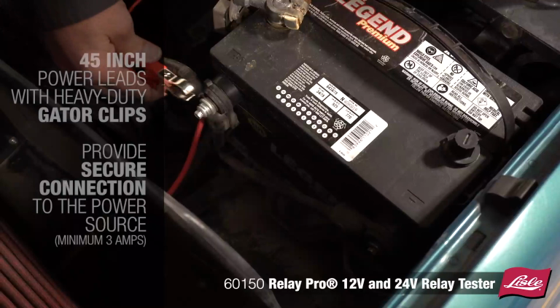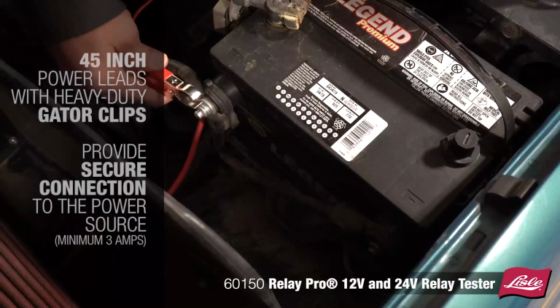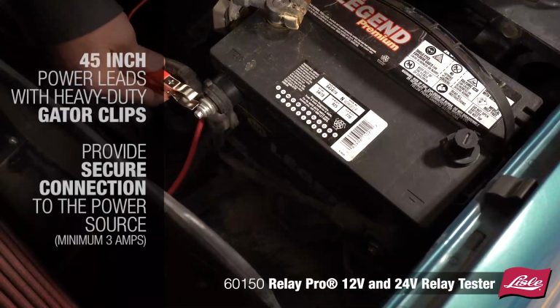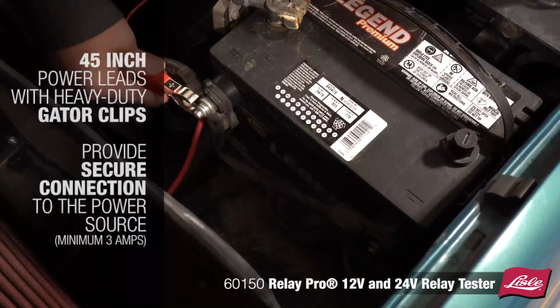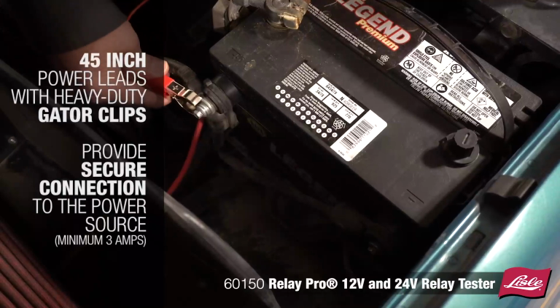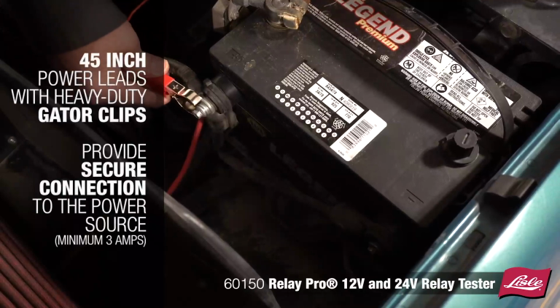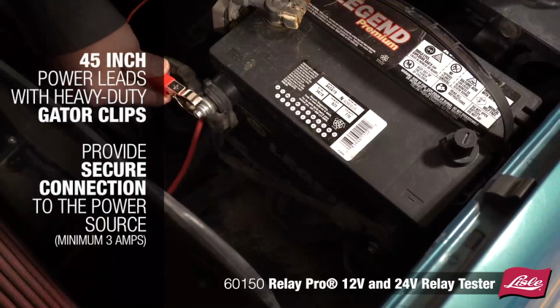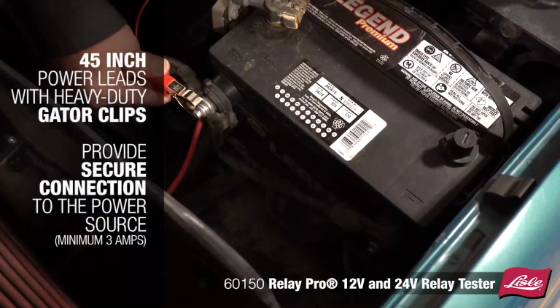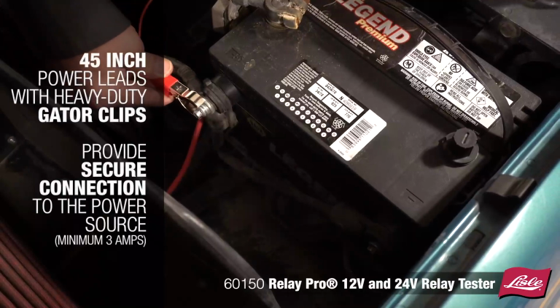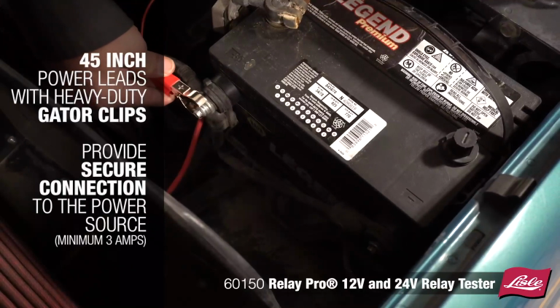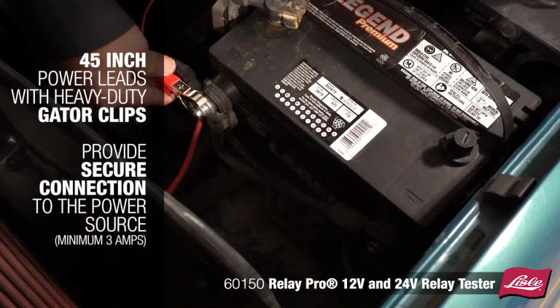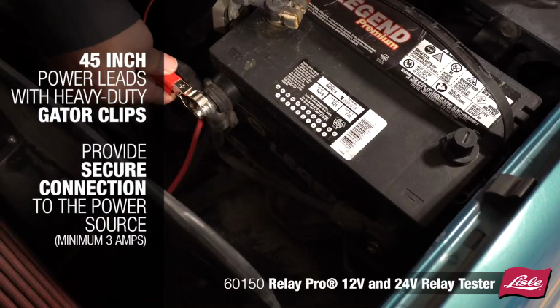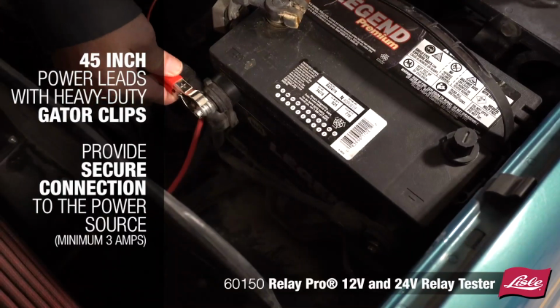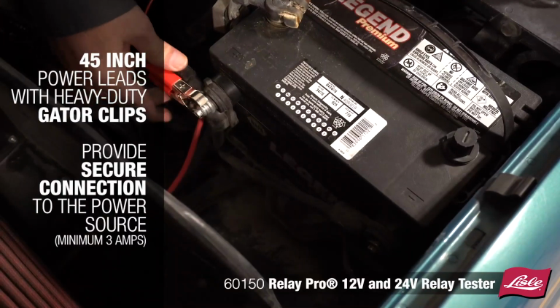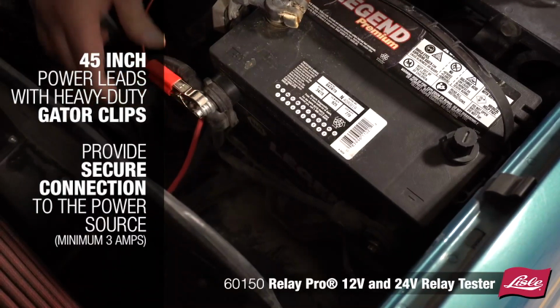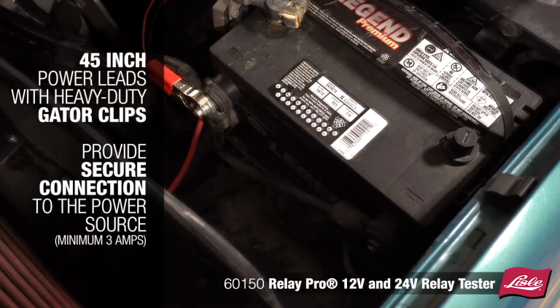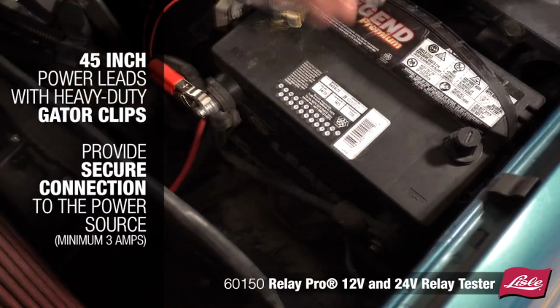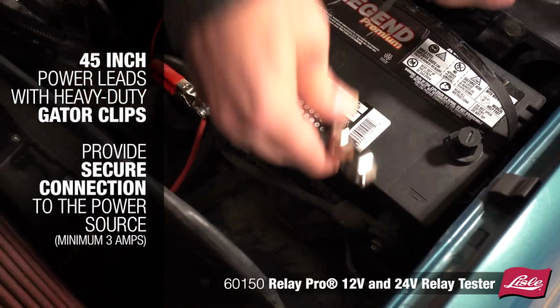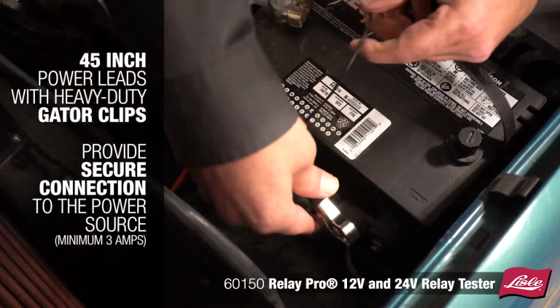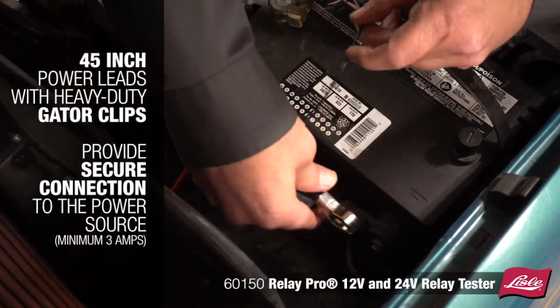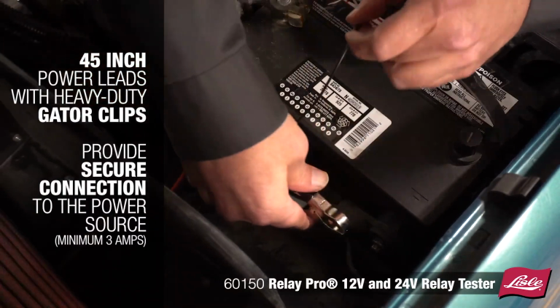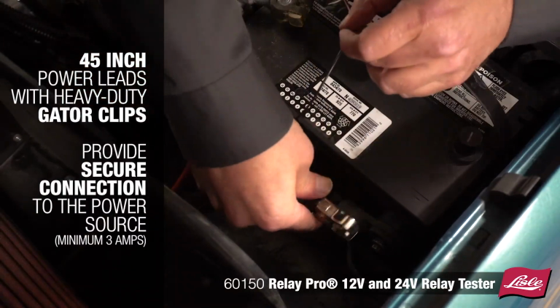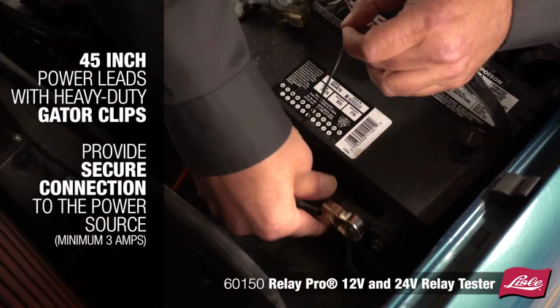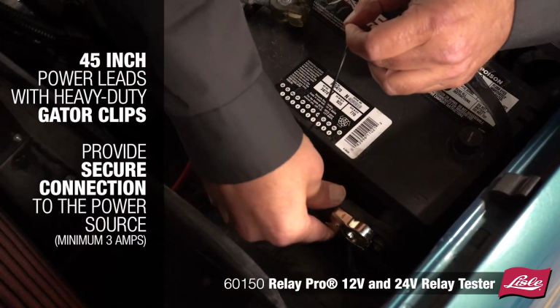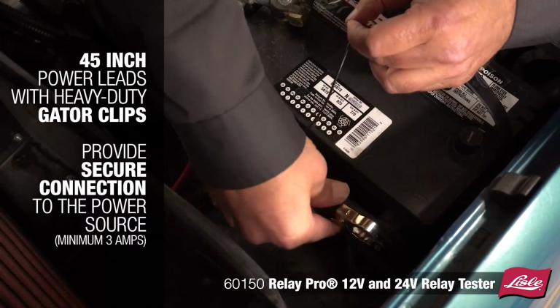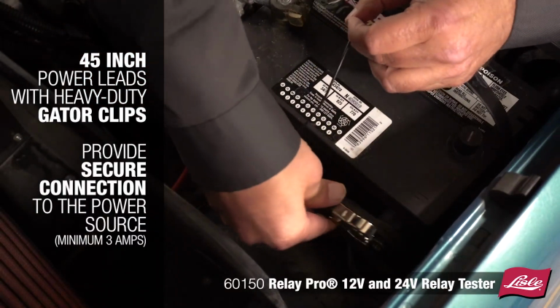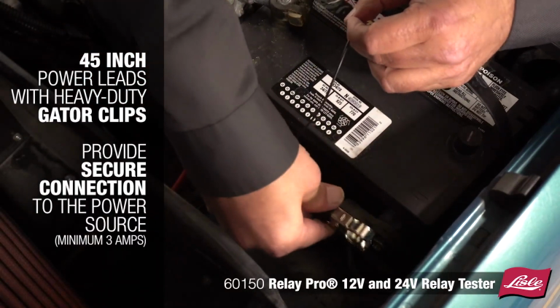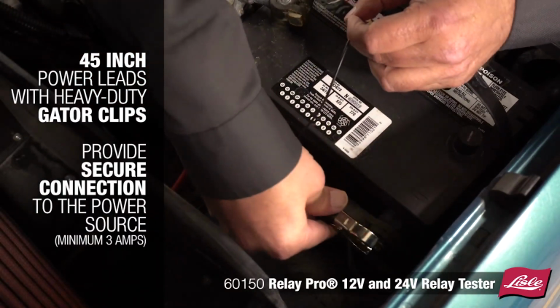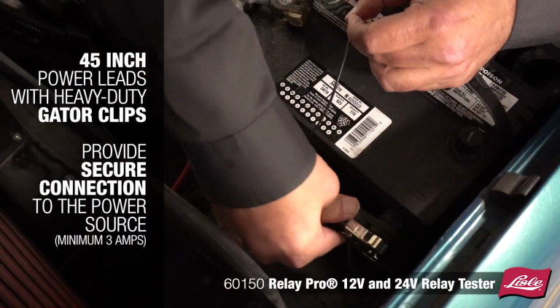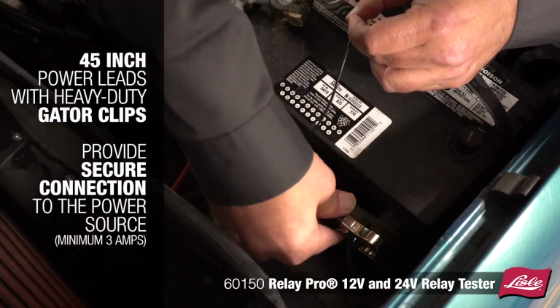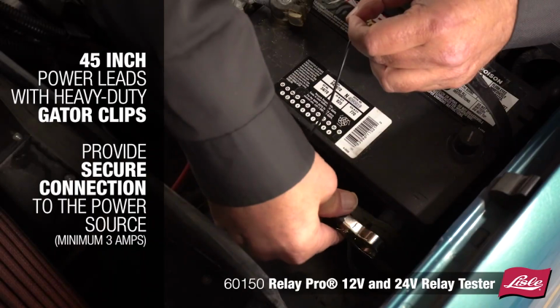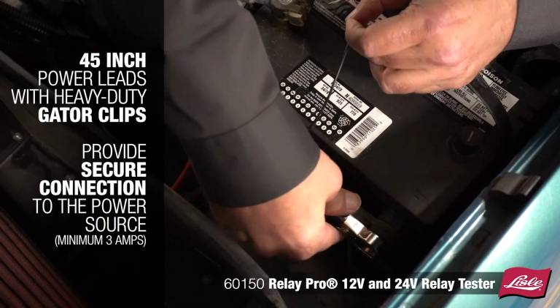45 inch power leads with heavy duty gator clips provide a secure connection to the power source.